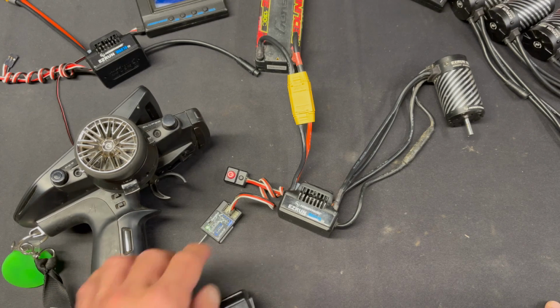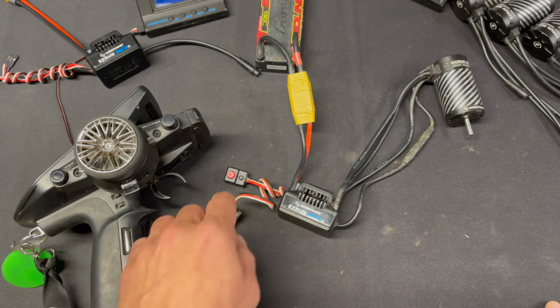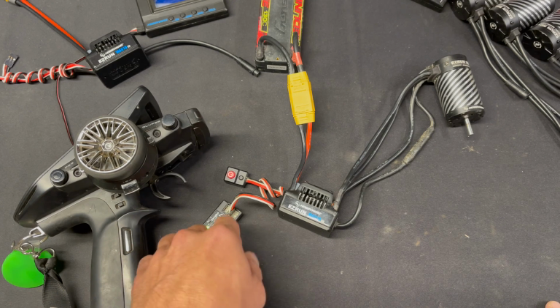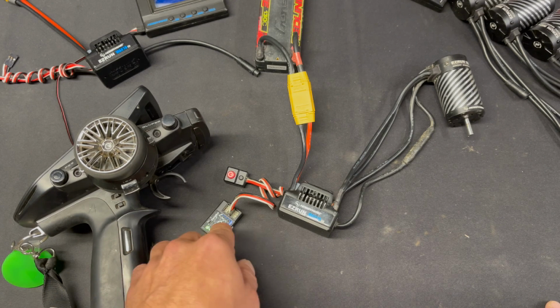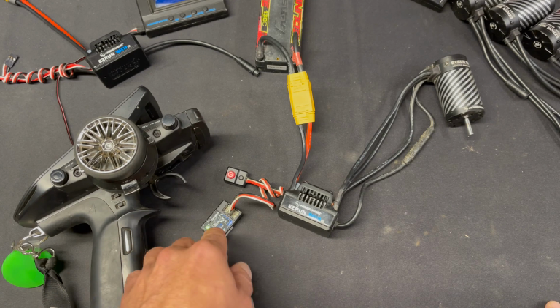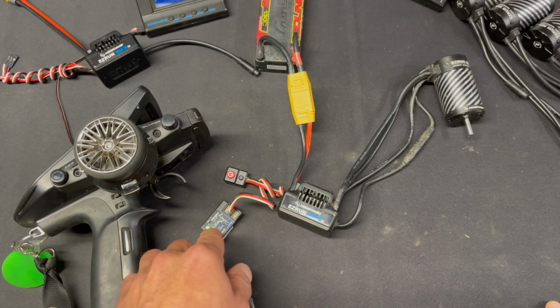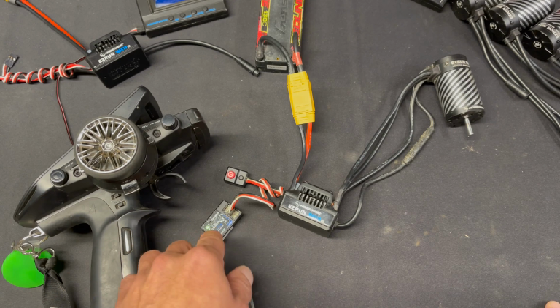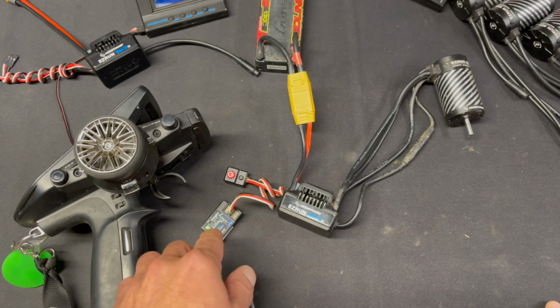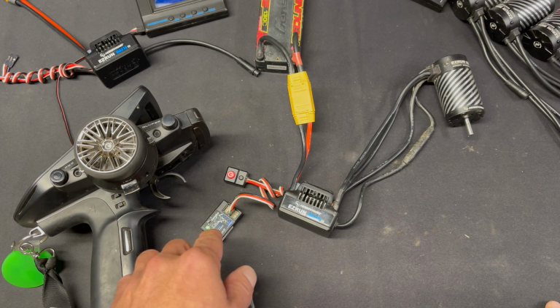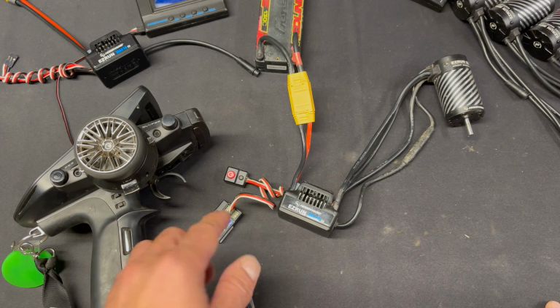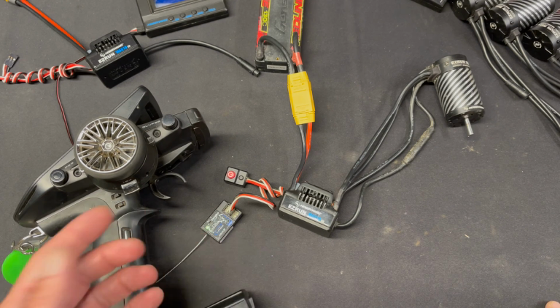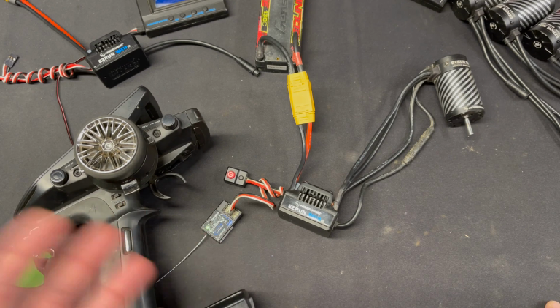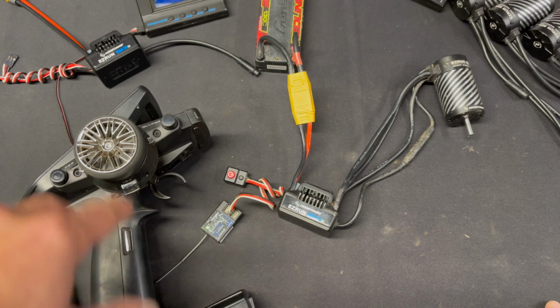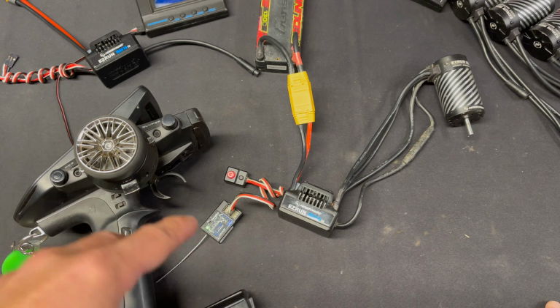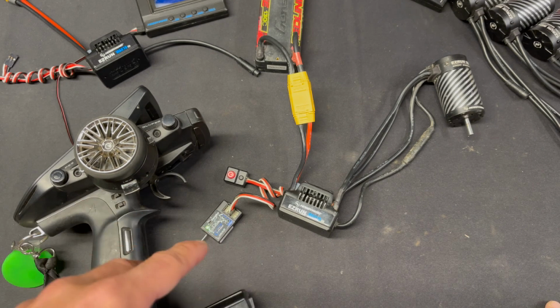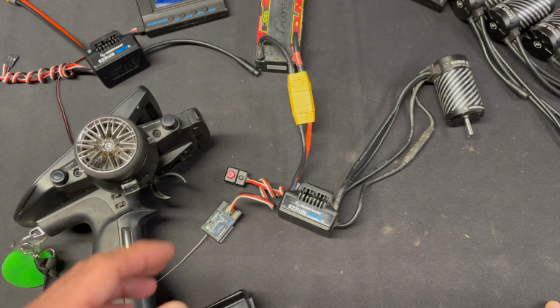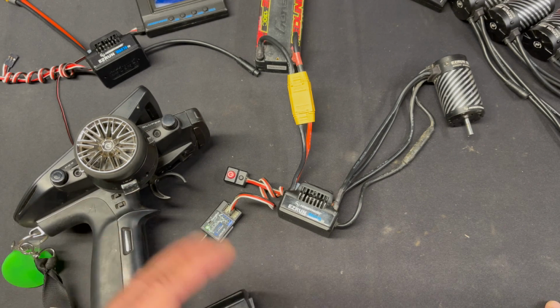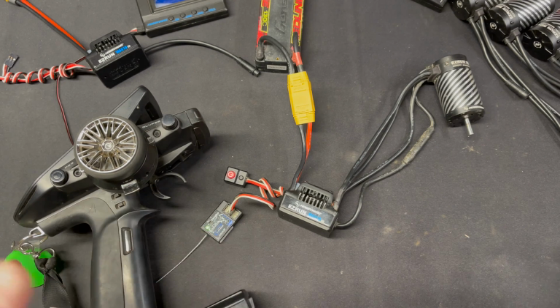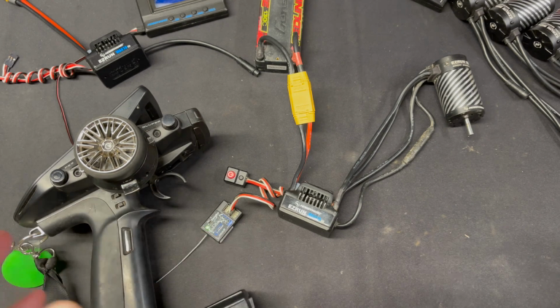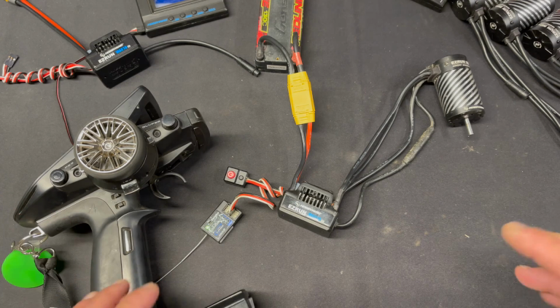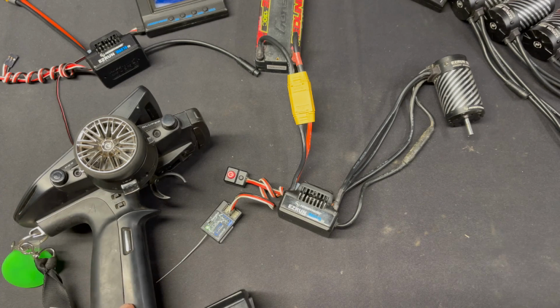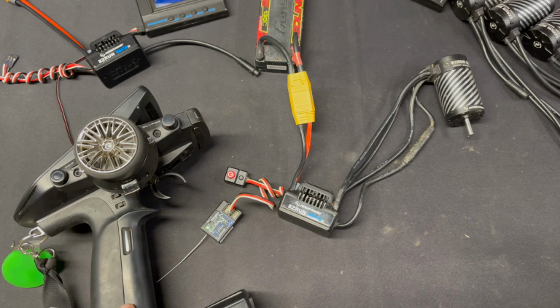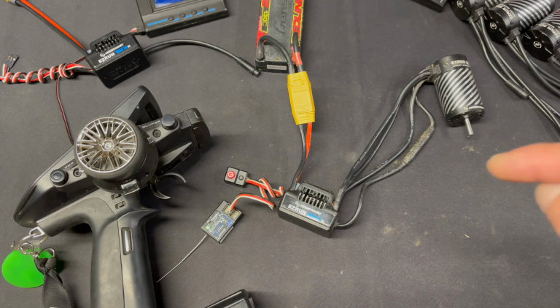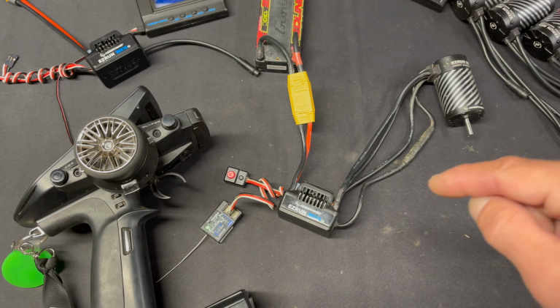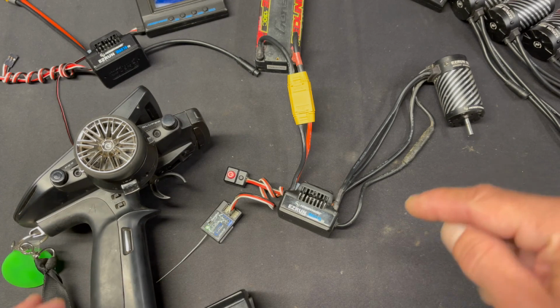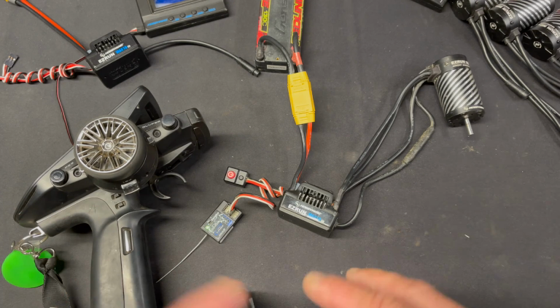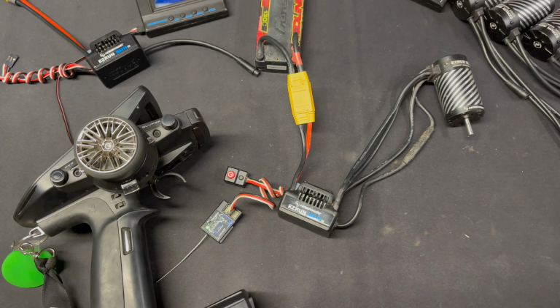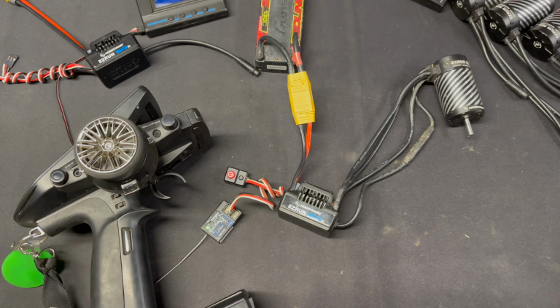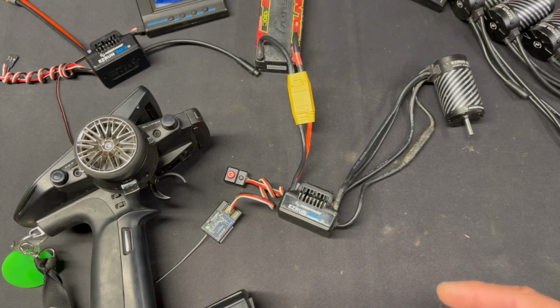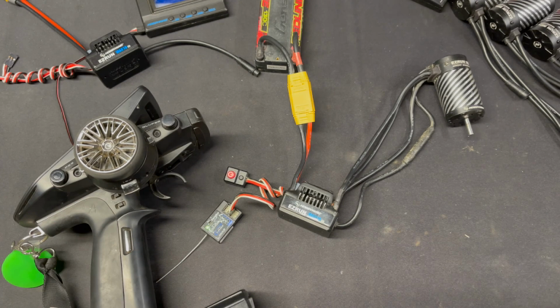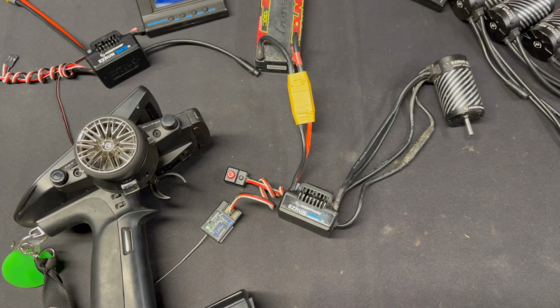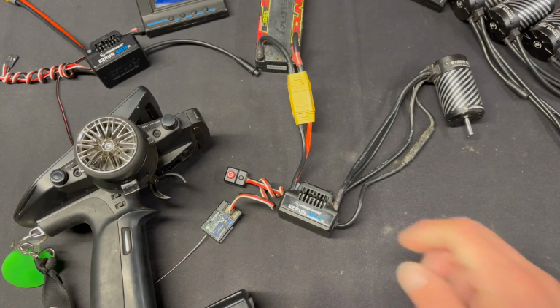Or the throttle channel on the receiver doesn't work. We have some videos on how to troubleshoot all that — just look up the Hobbywing official servo test, and it'll walk you through everything.